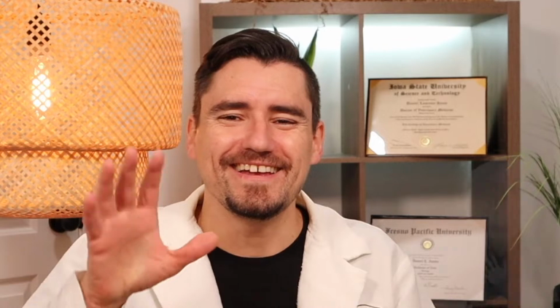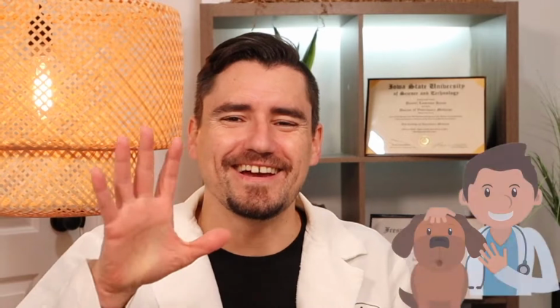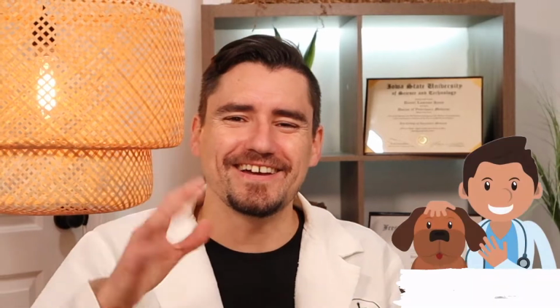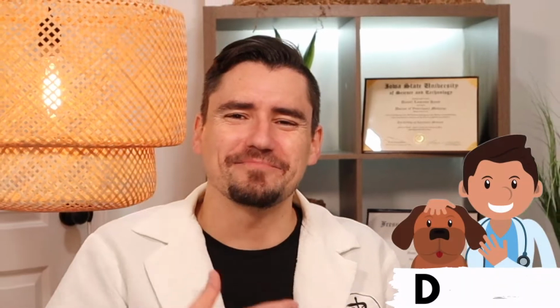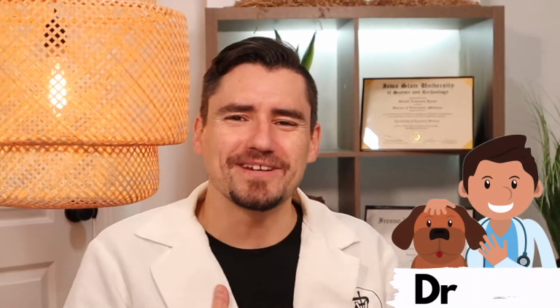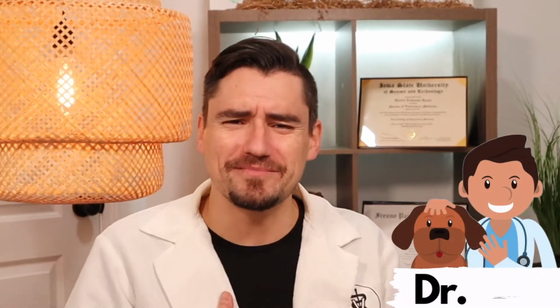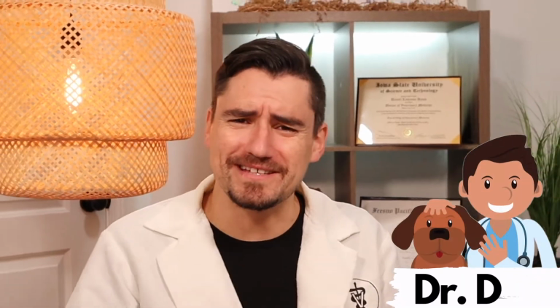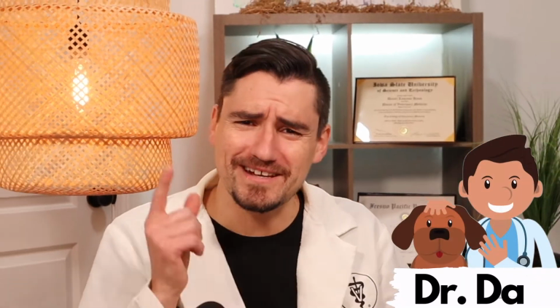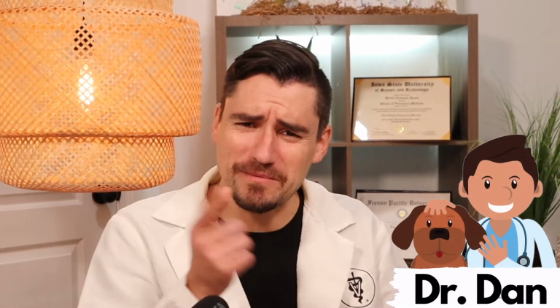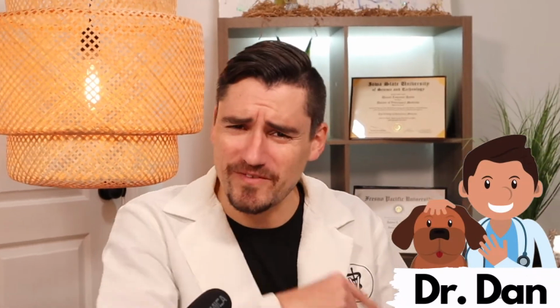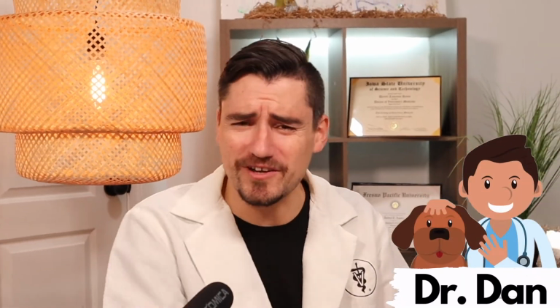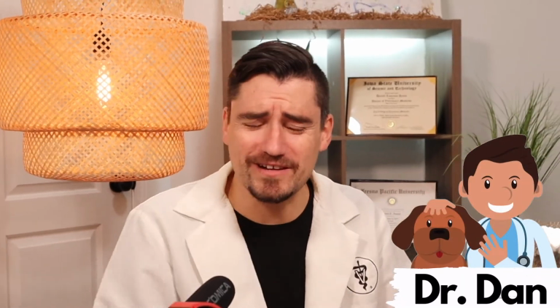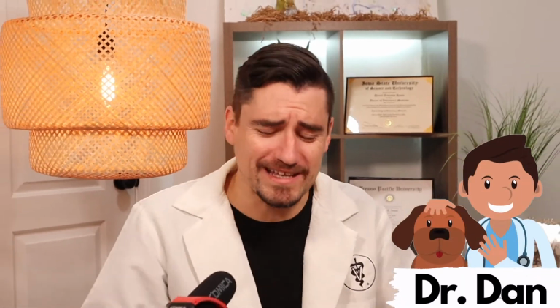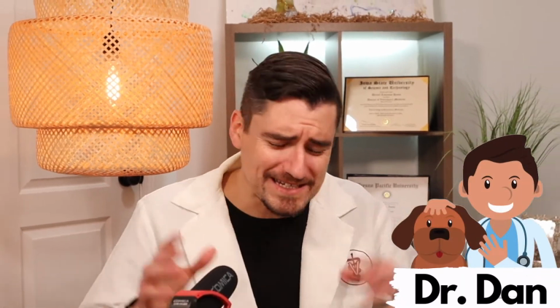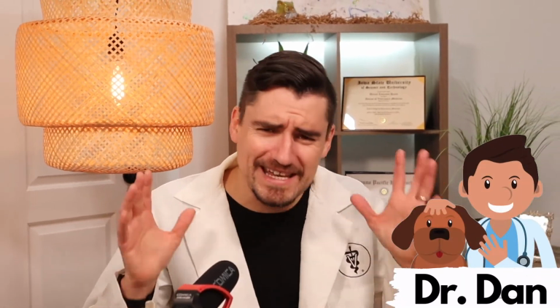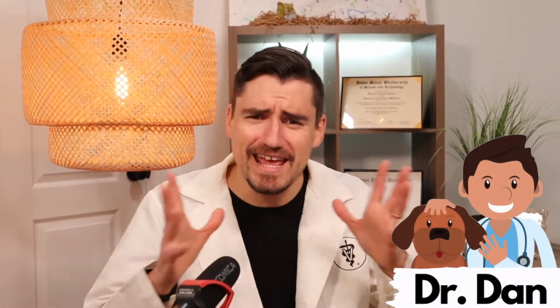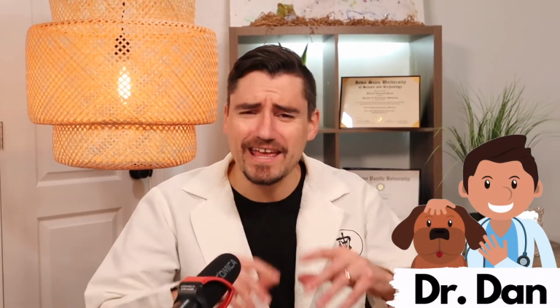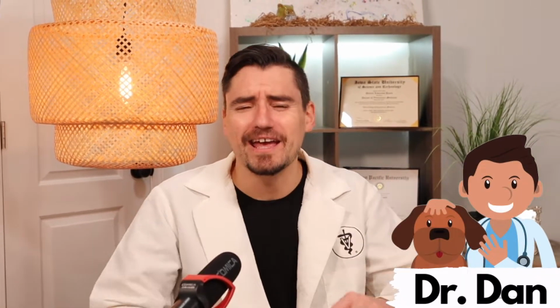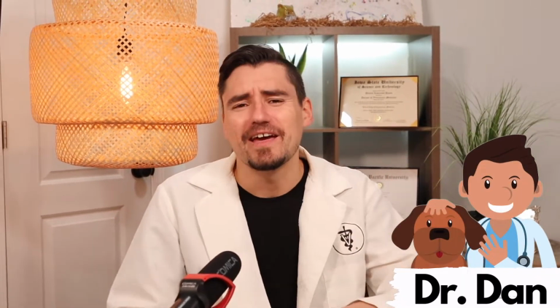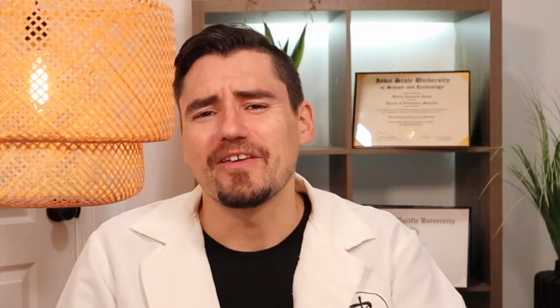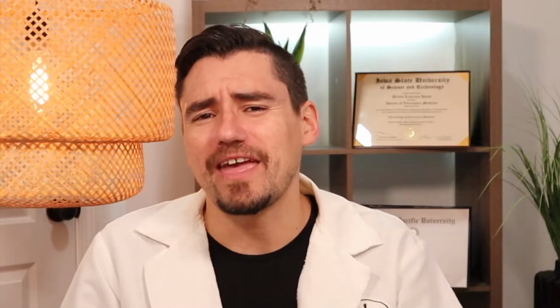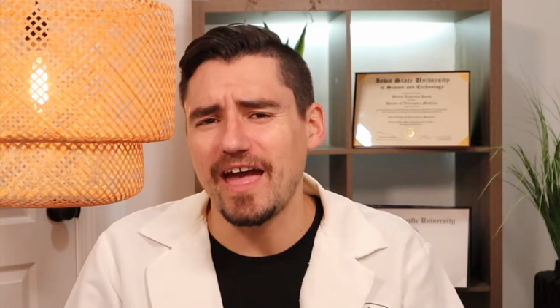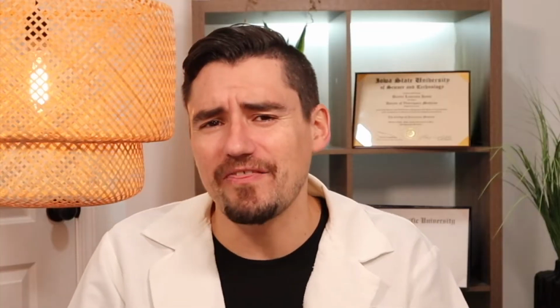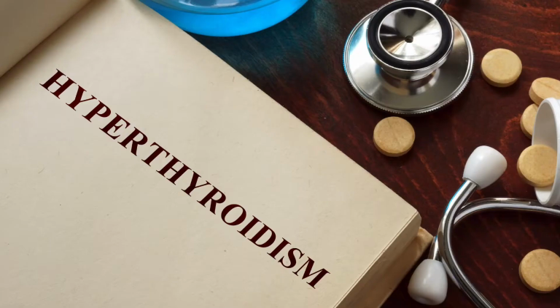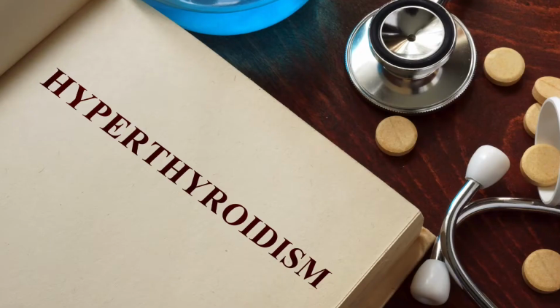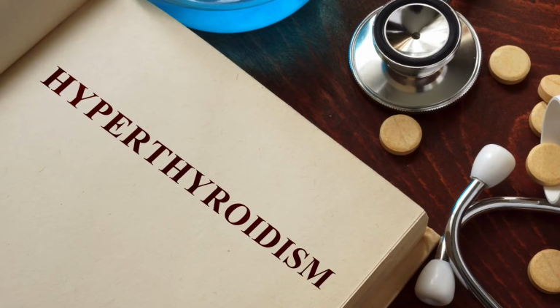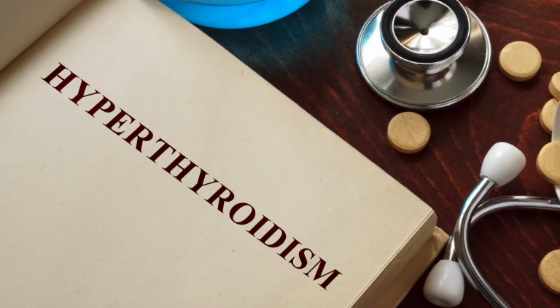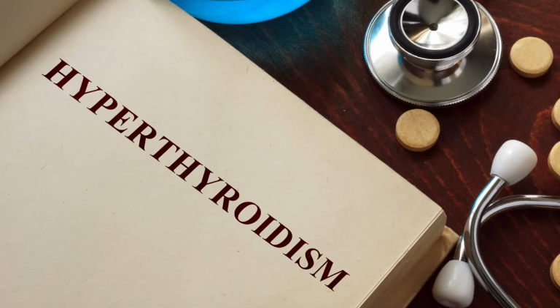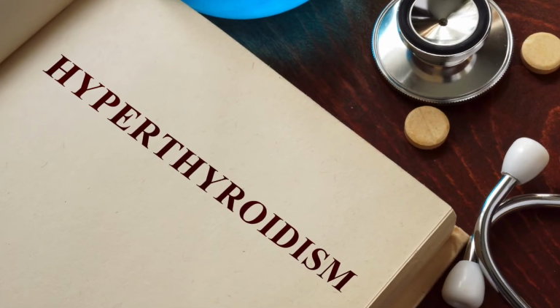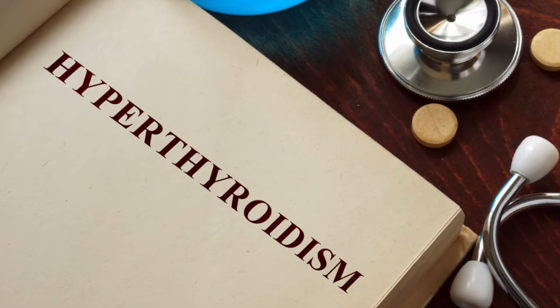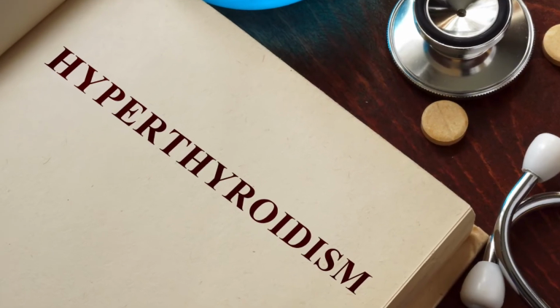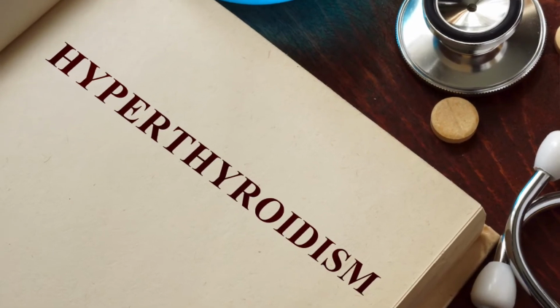Hey guys, my name is Dan. I'm a veterinarian and today we're talking about the cat that is hyperthyroid.